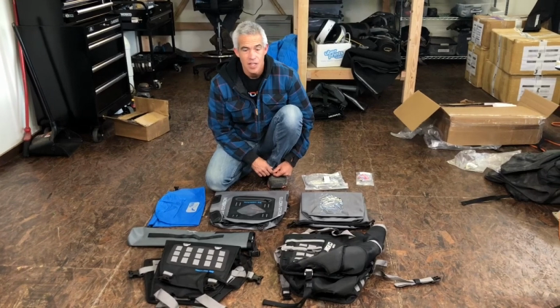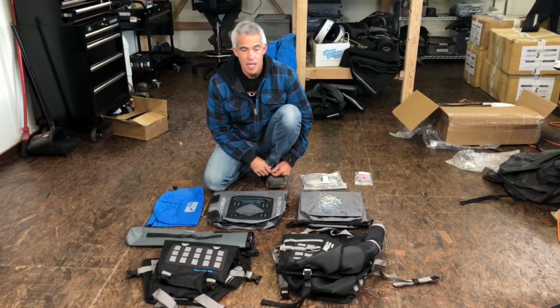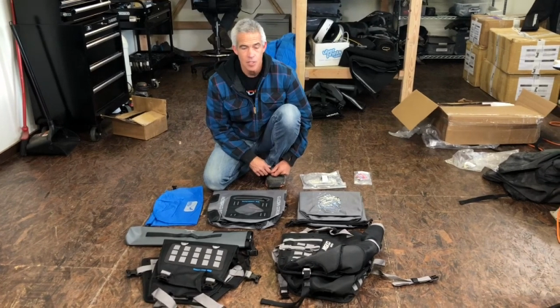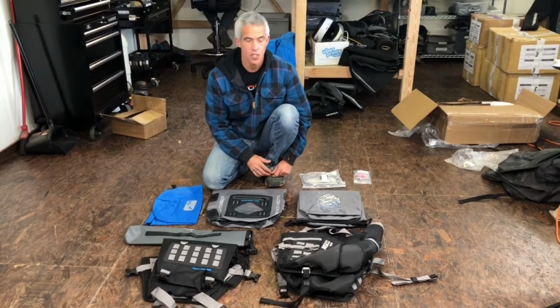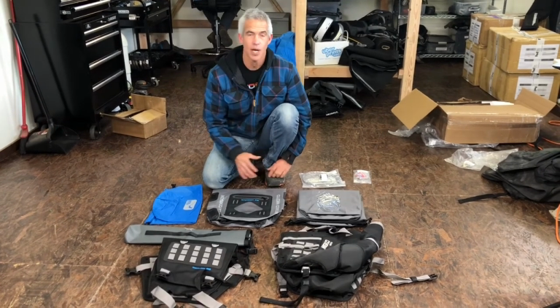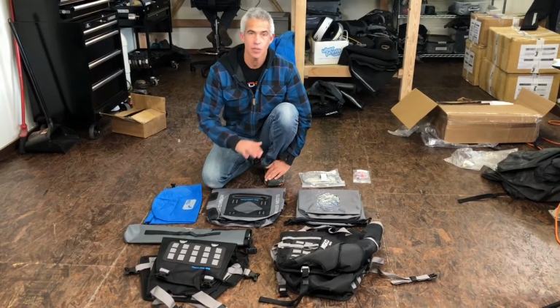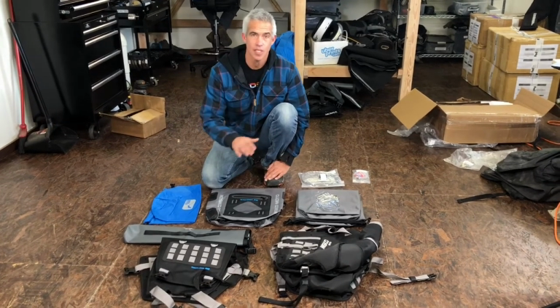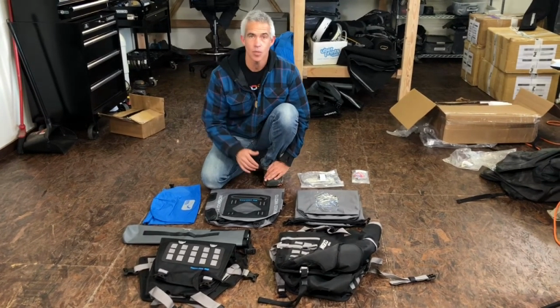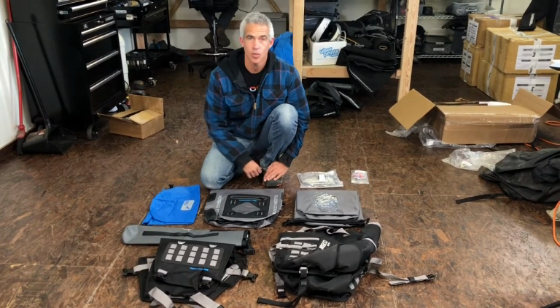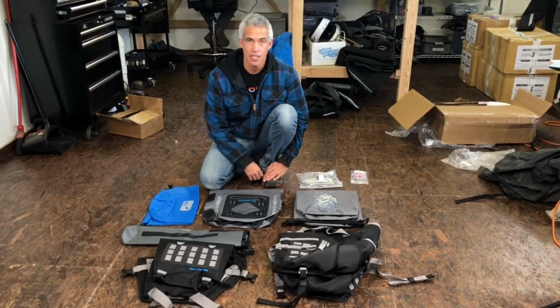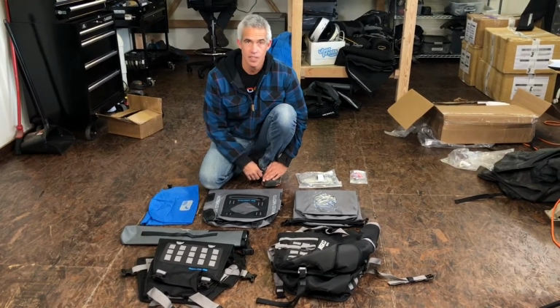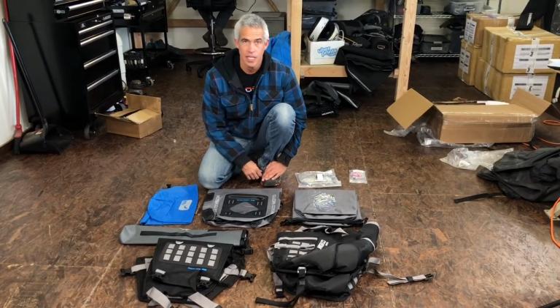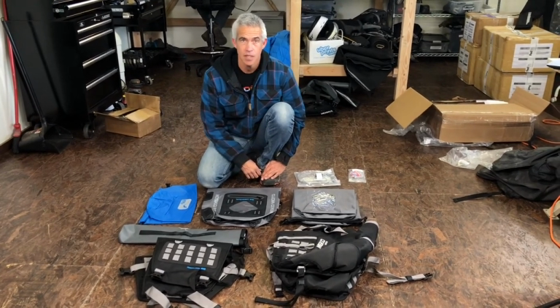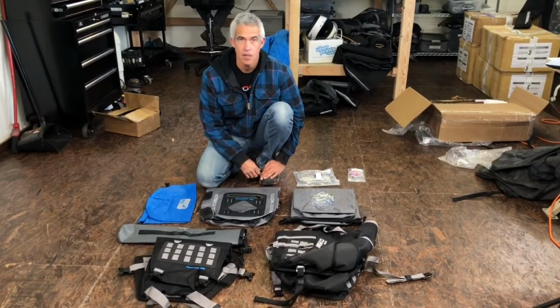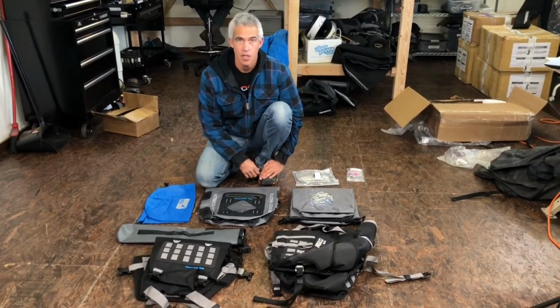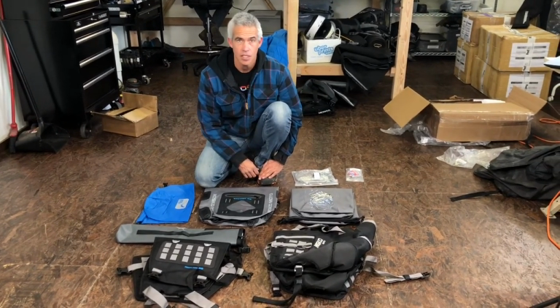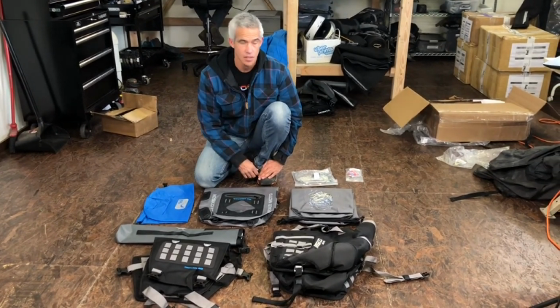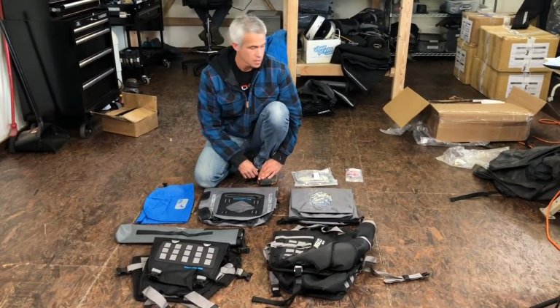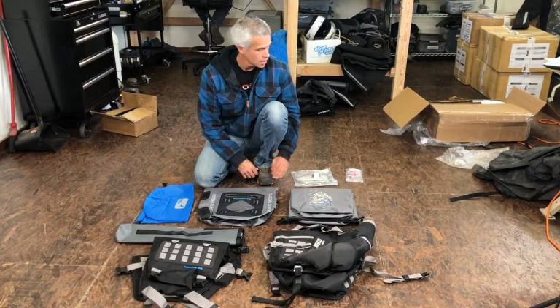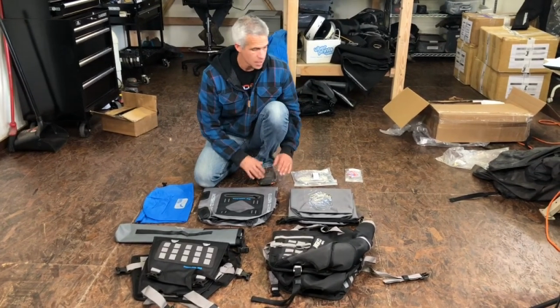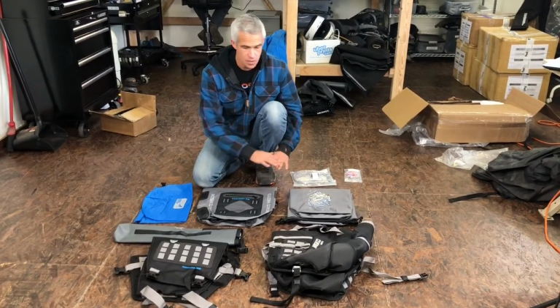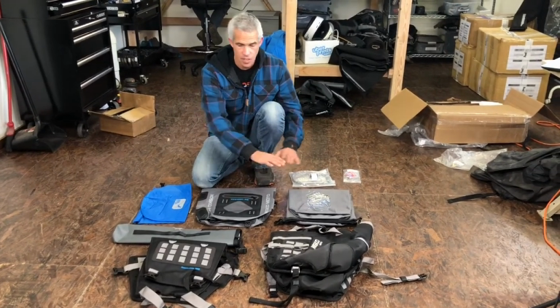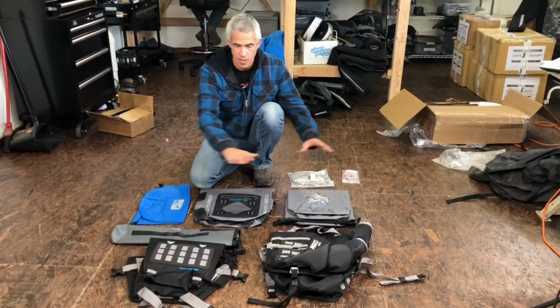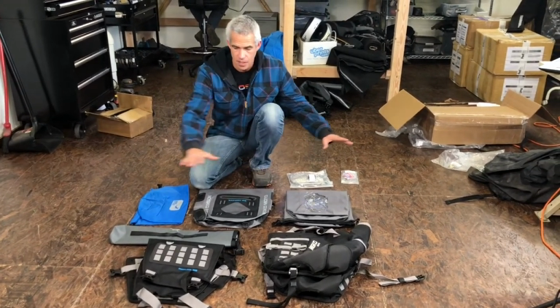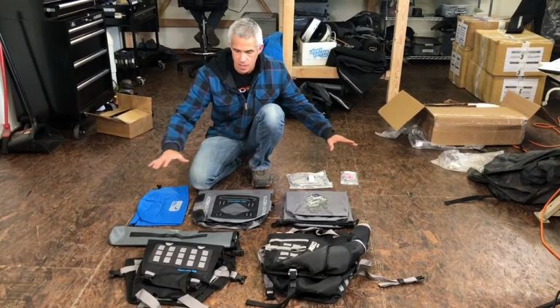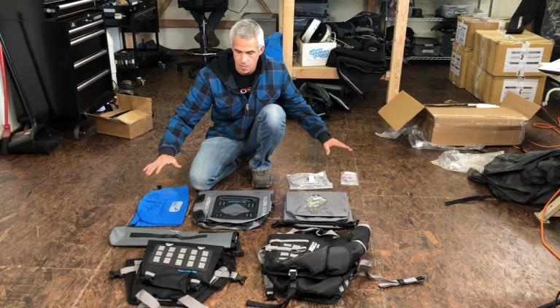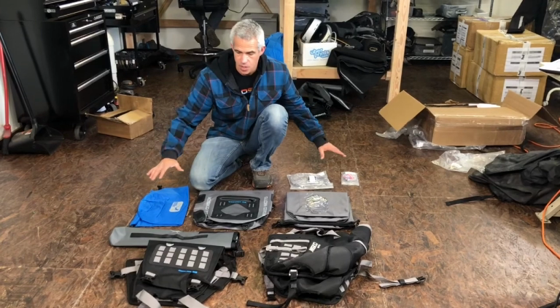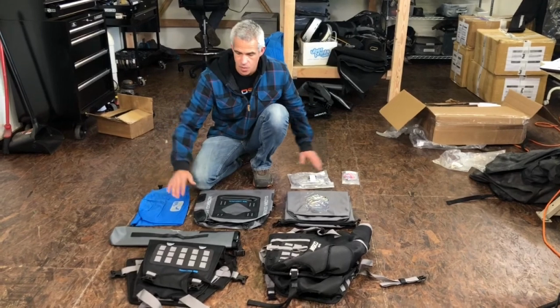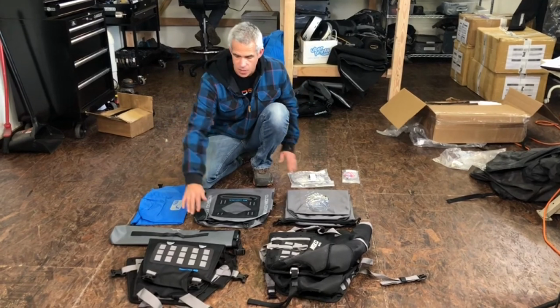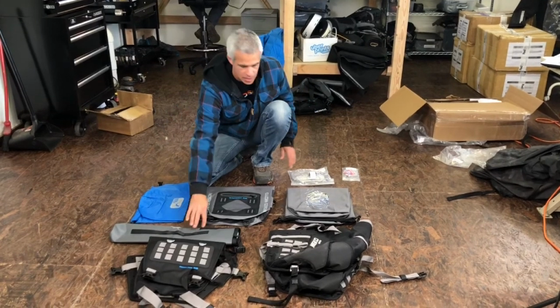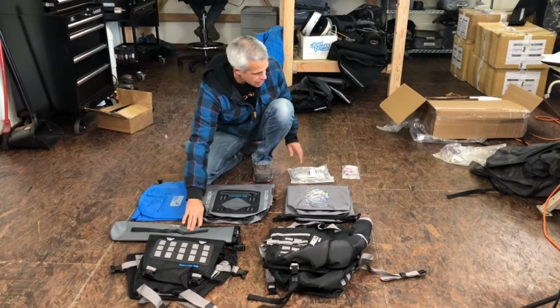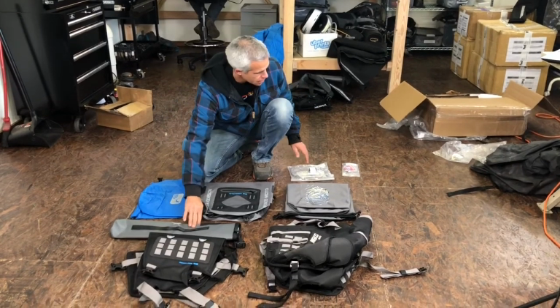I'm going to show how to assemble the Reckless 80 harness. This is everything that comes in the Reckless 80 kit.